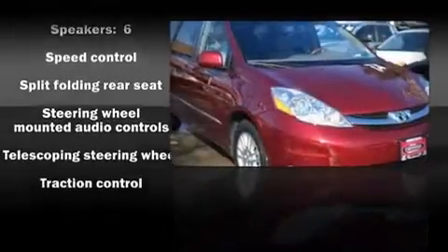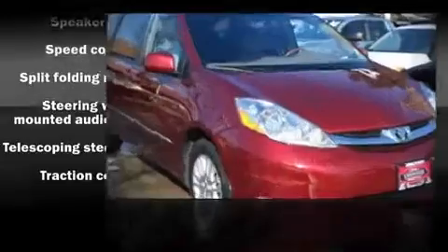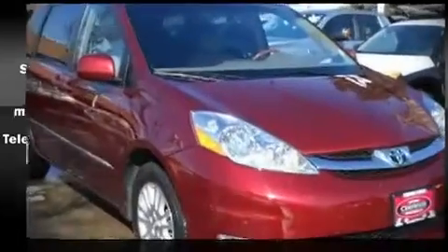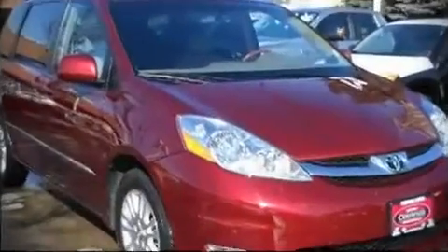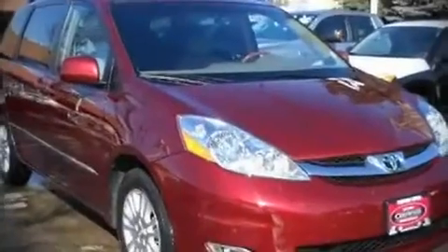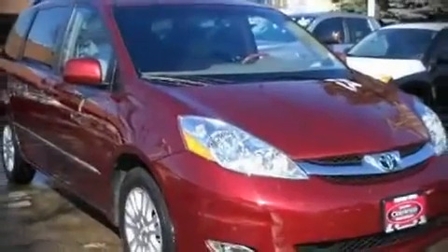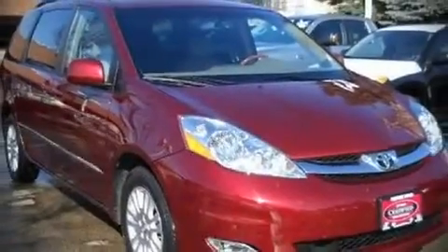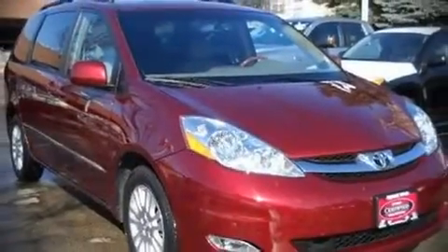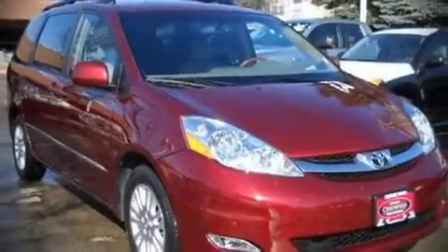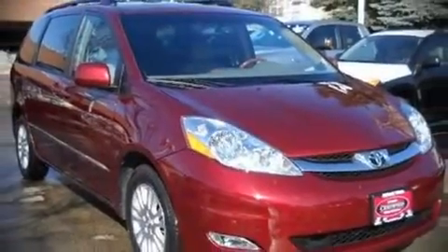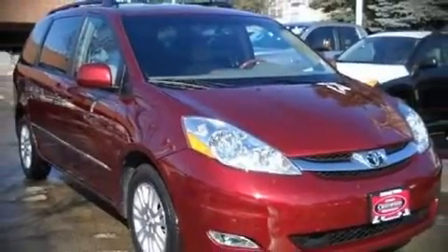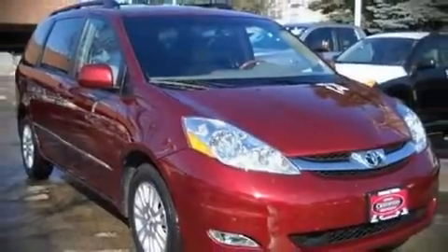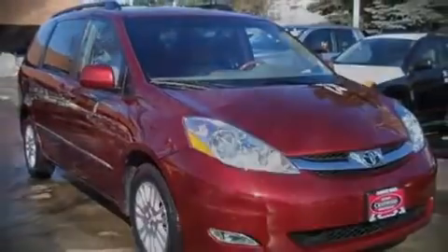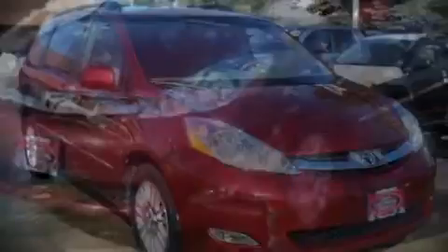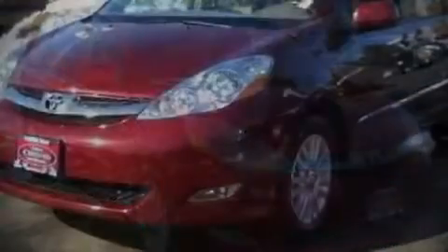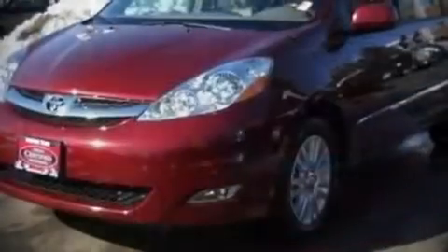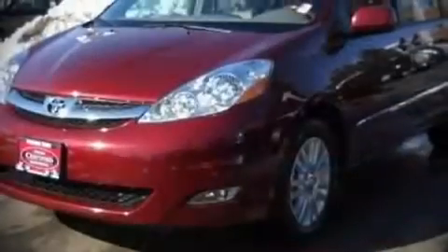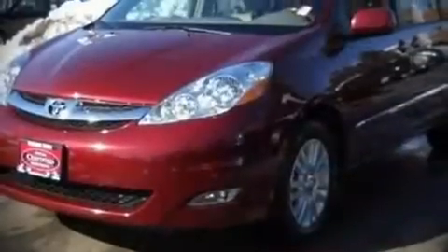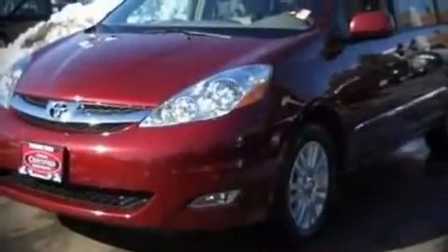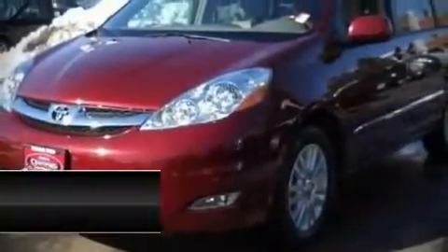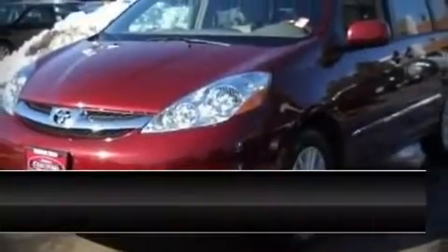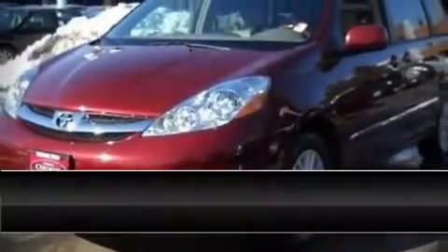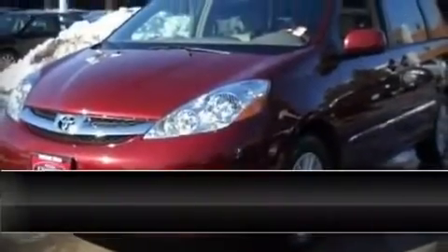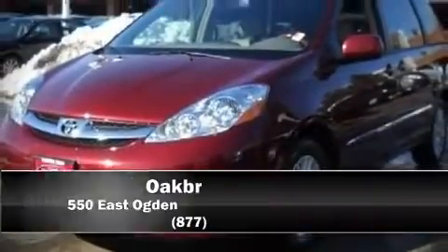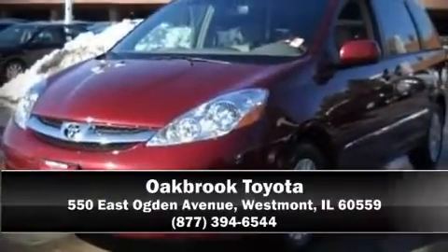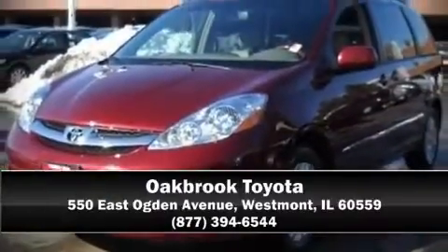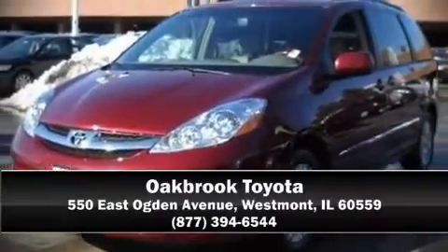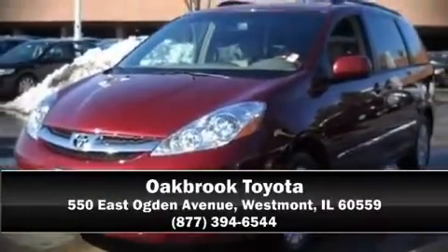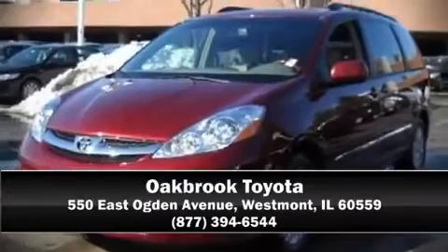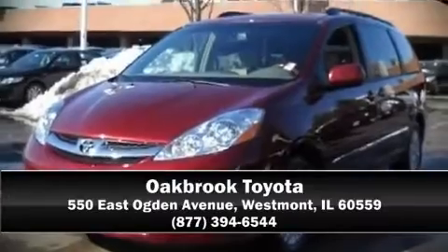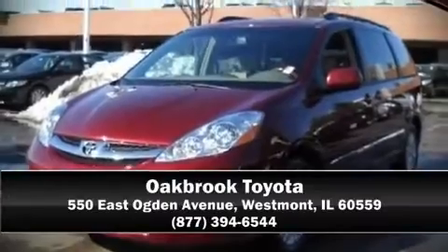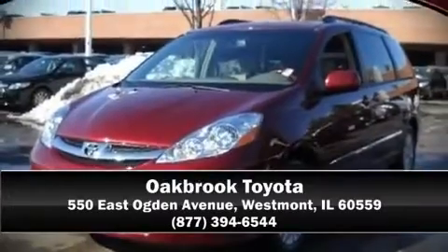It also arrives with a Carfax history report indicating just one previous owner. Please don't hesitate to give us a call.